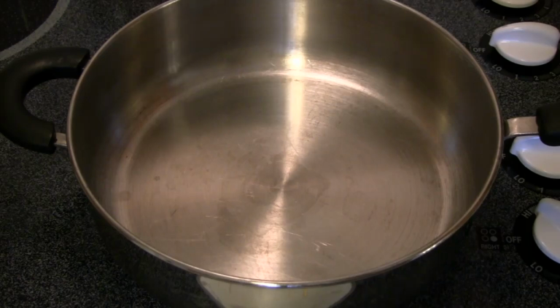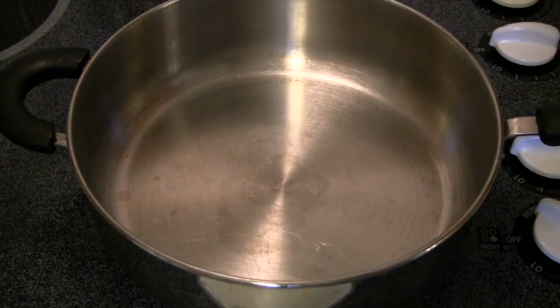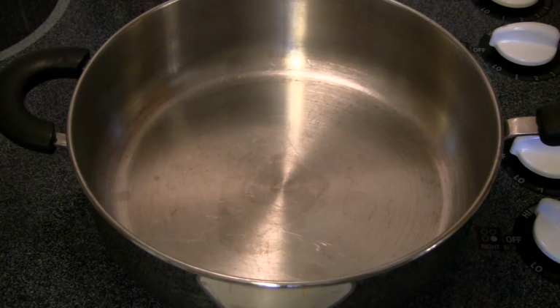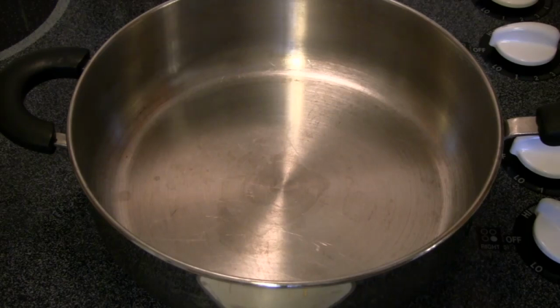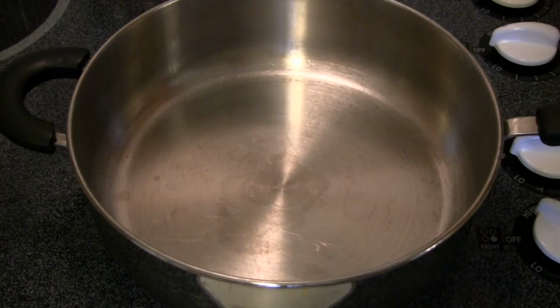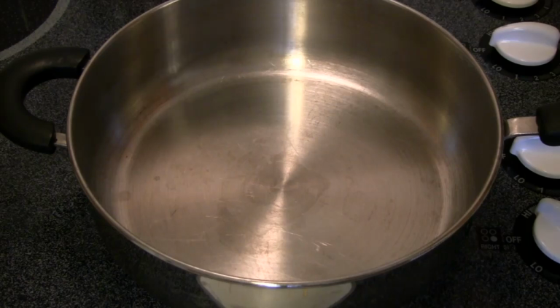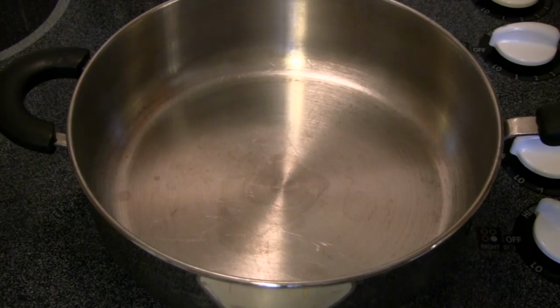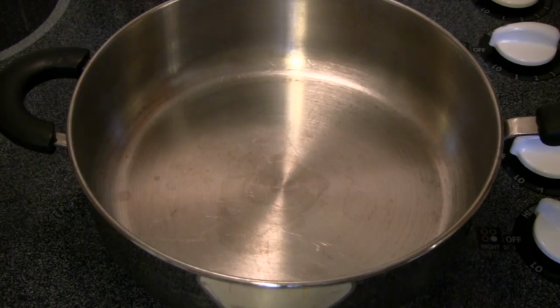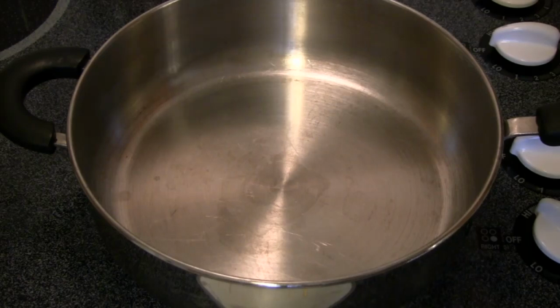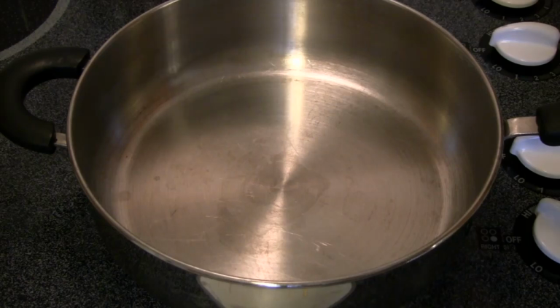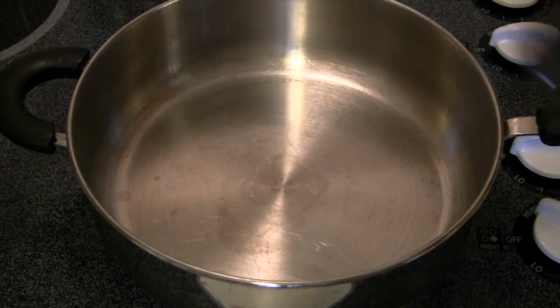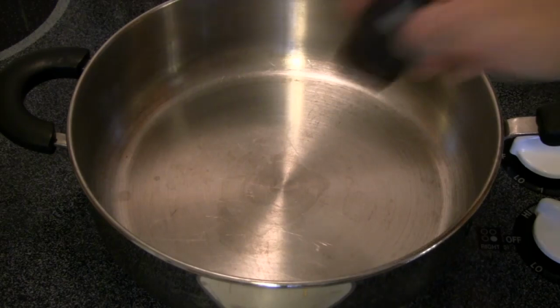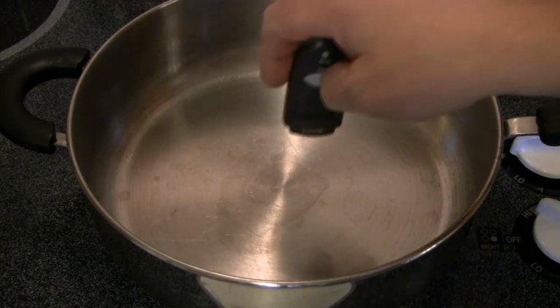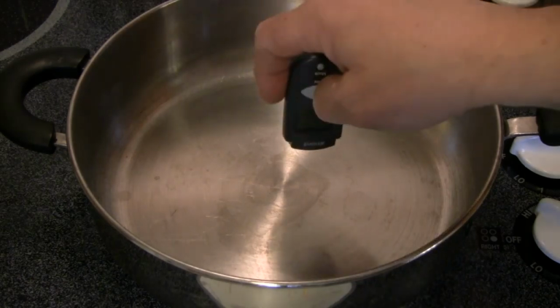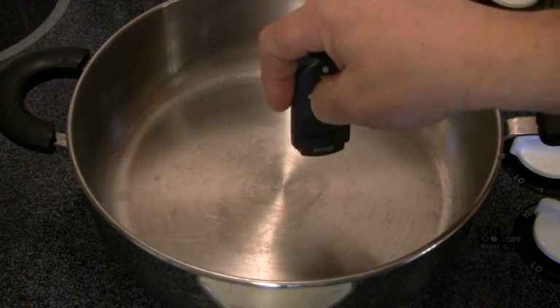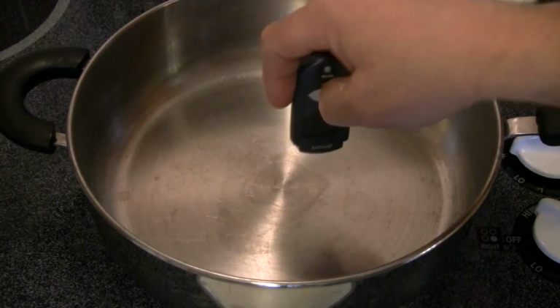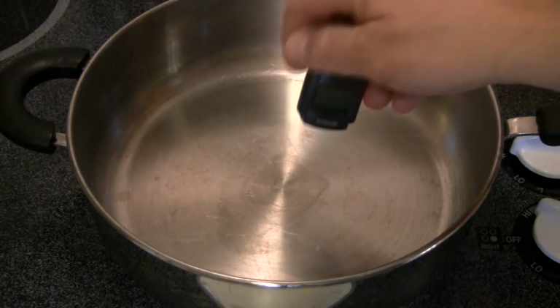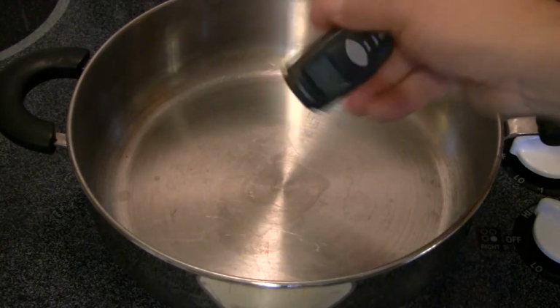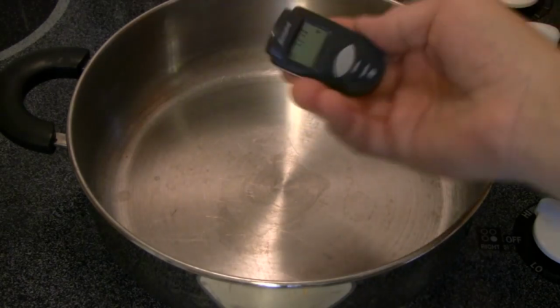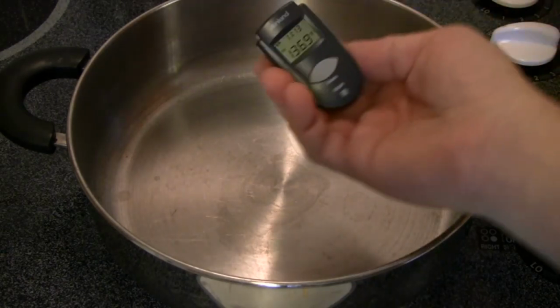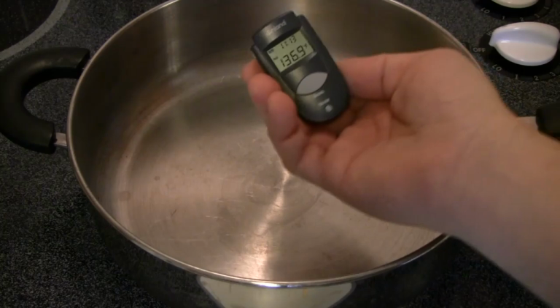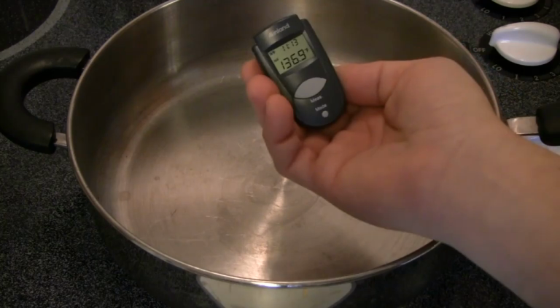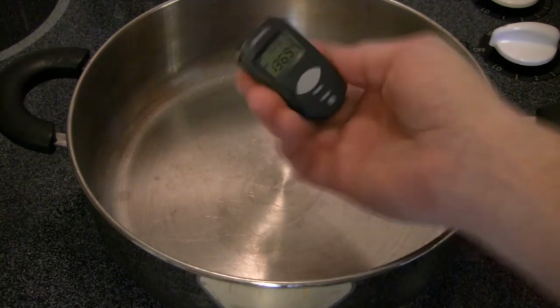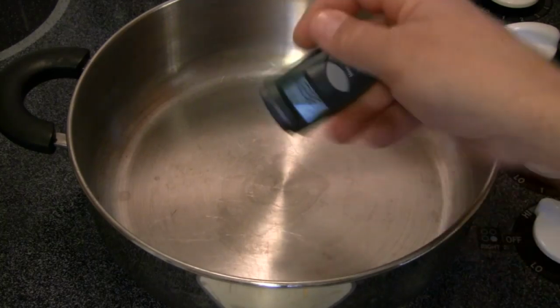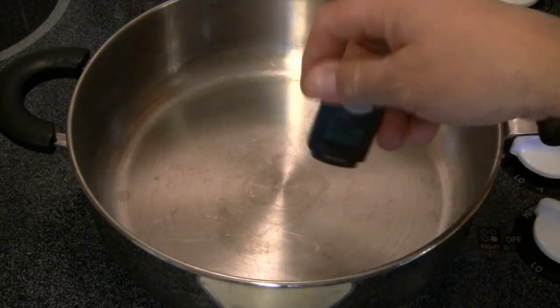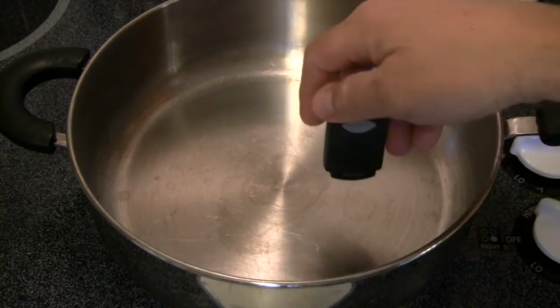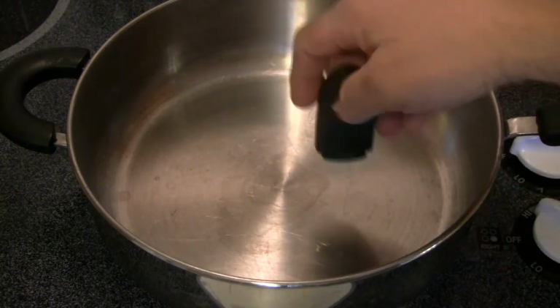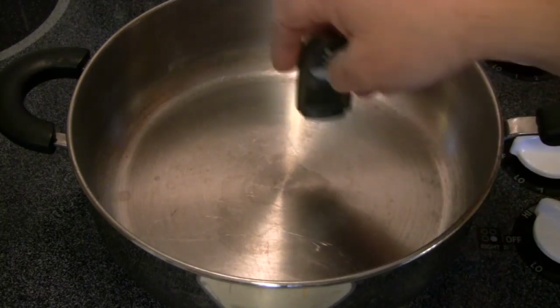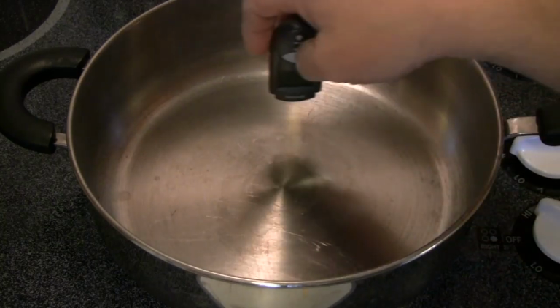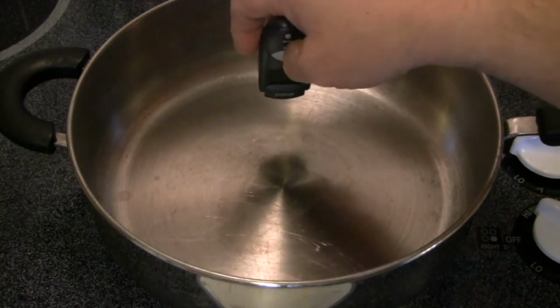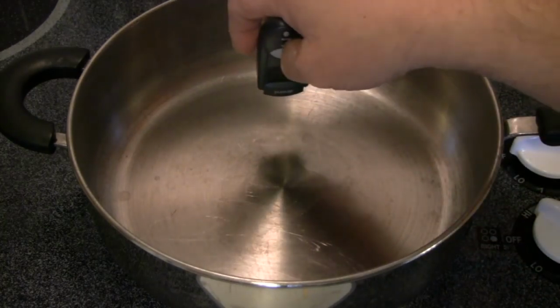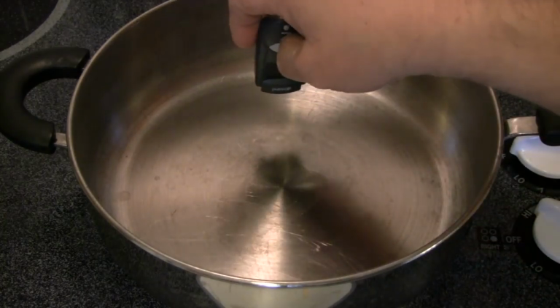Now, as the pan heats up and the temperature increases... well, that didn't work out so good.